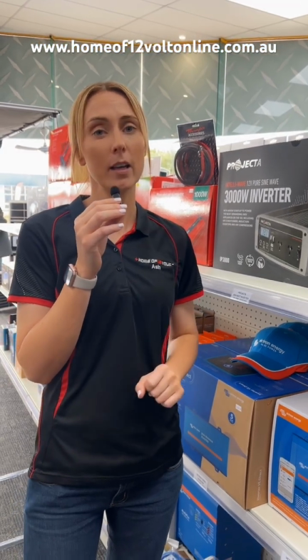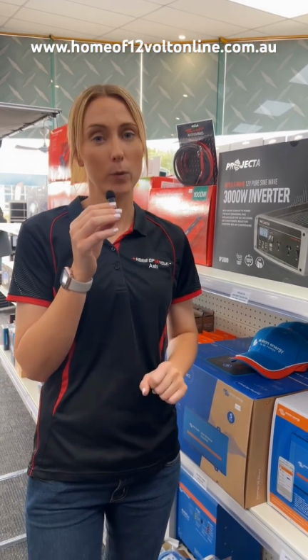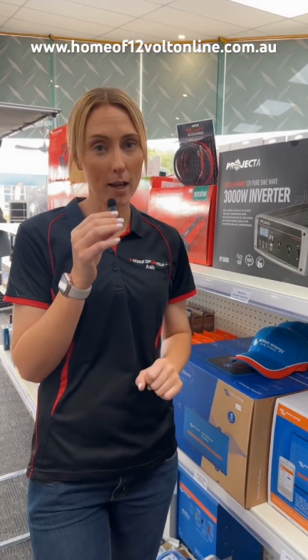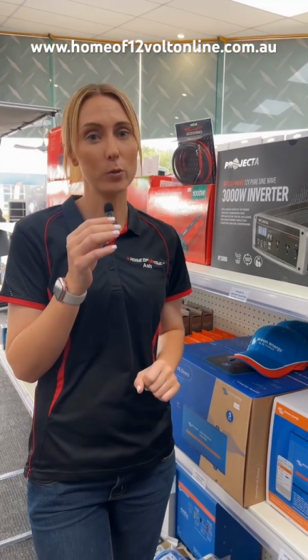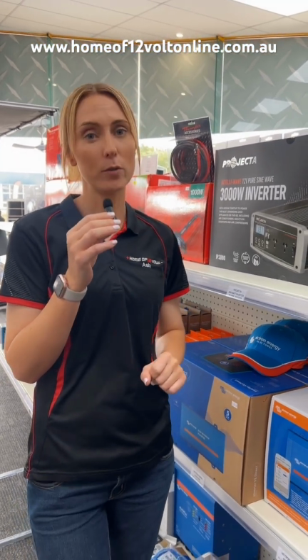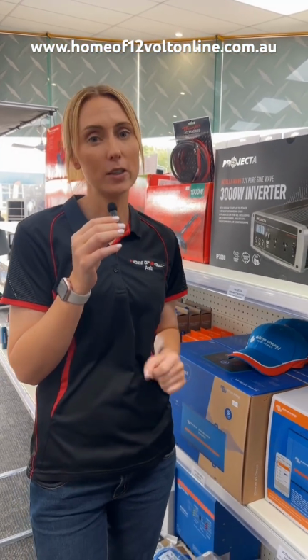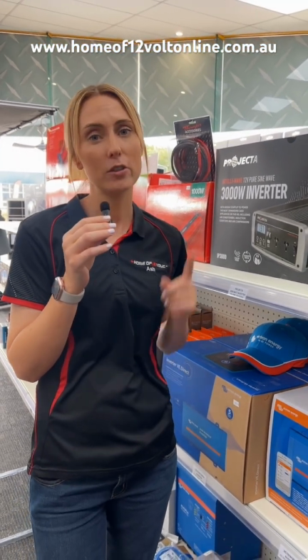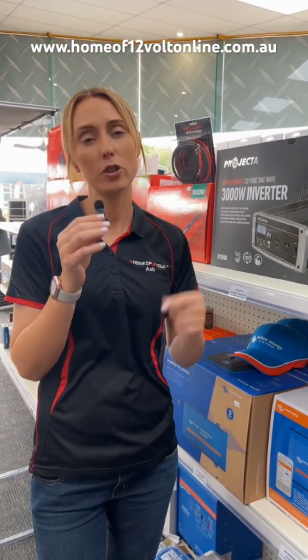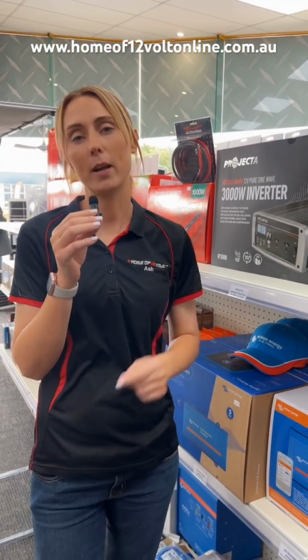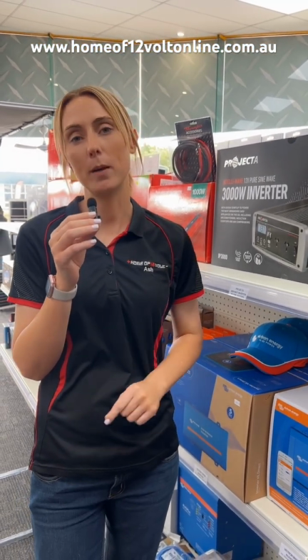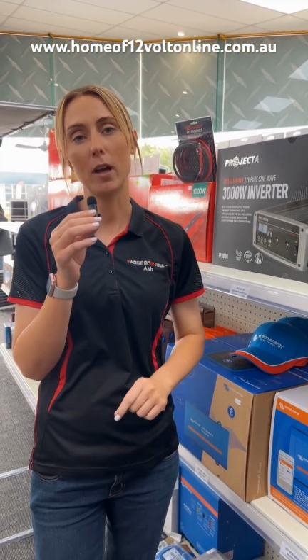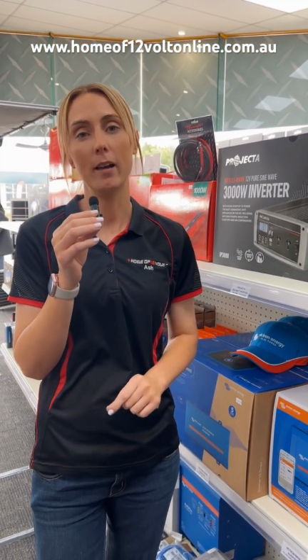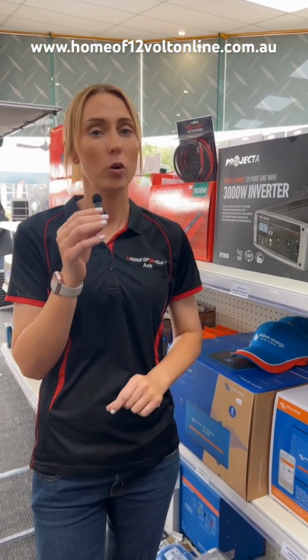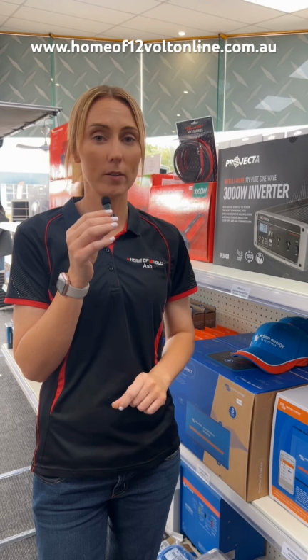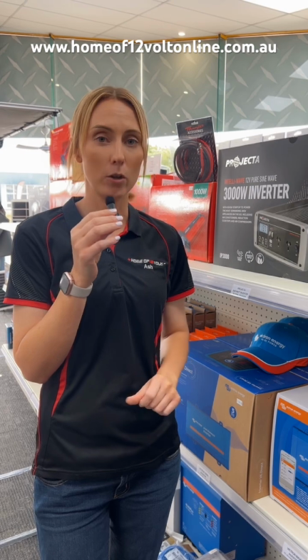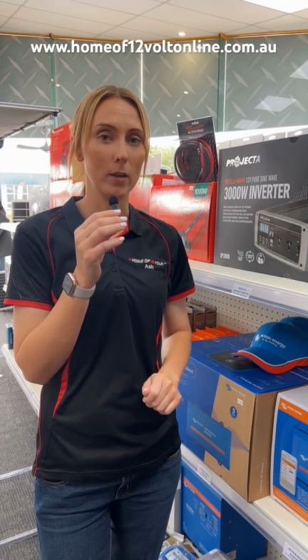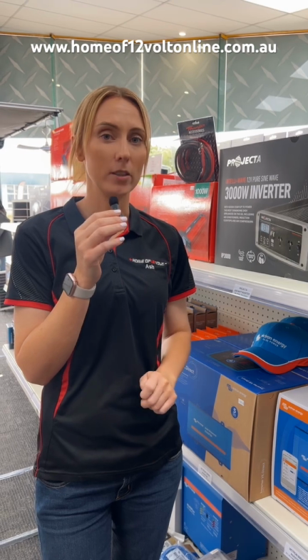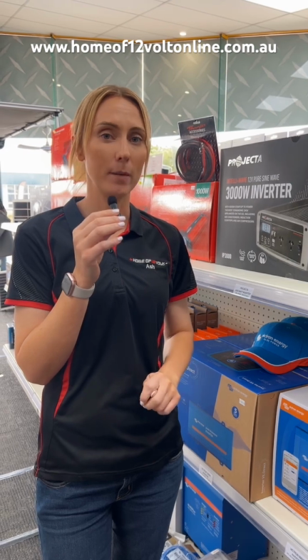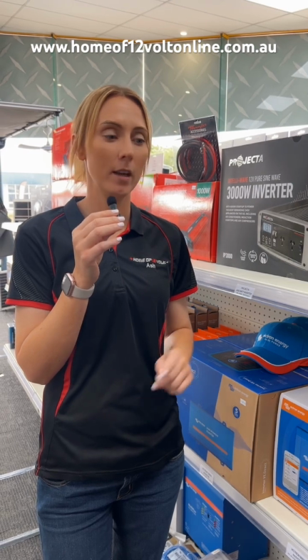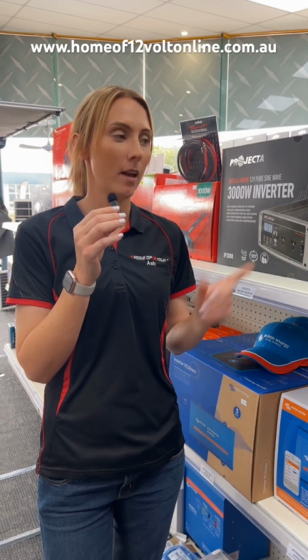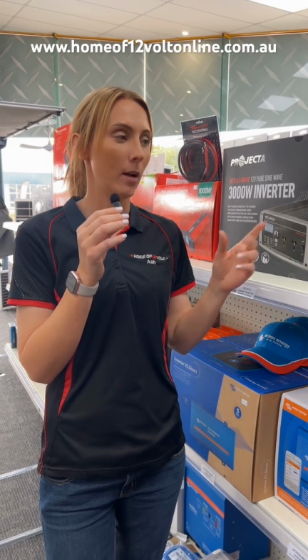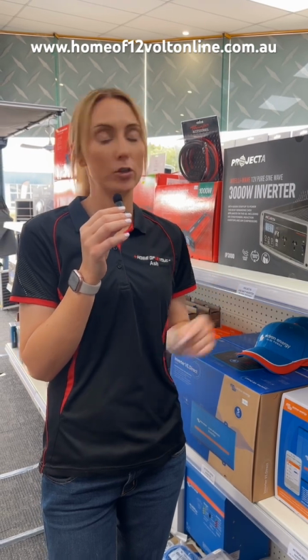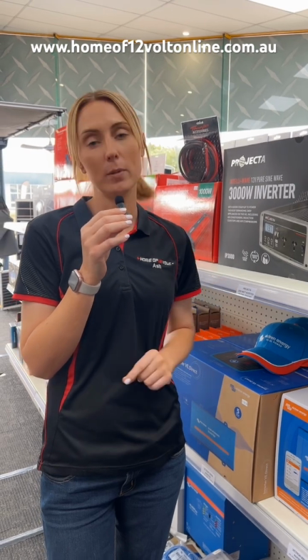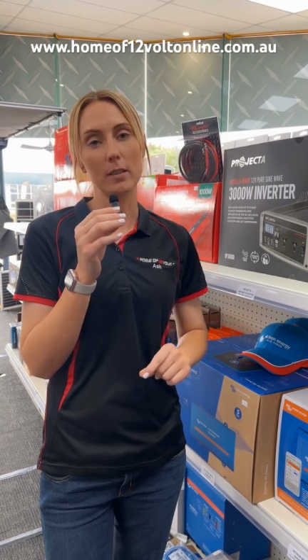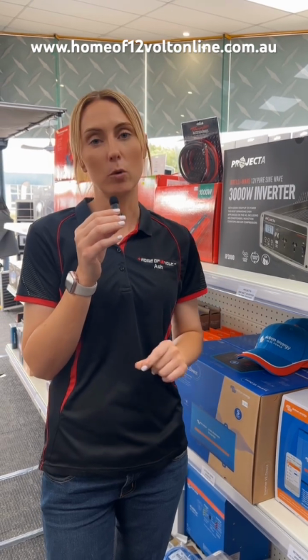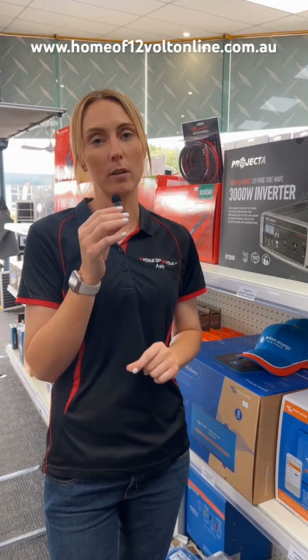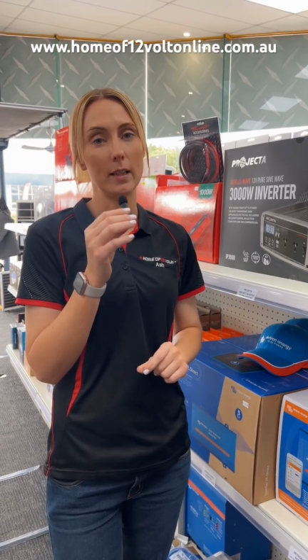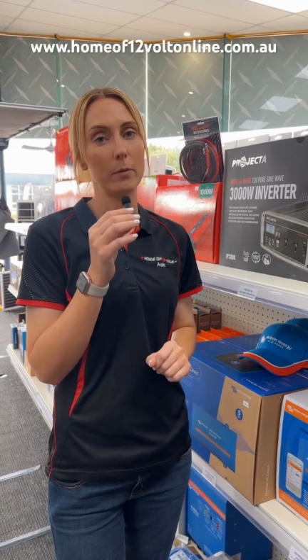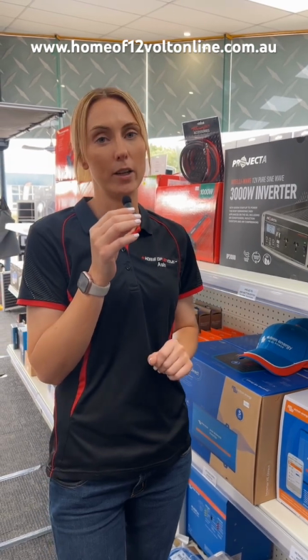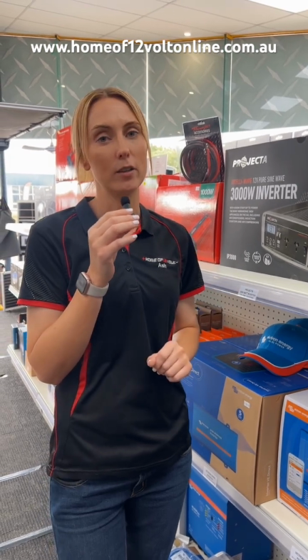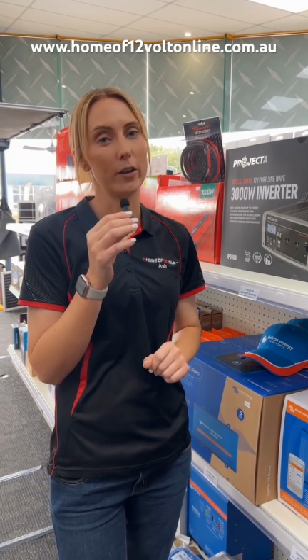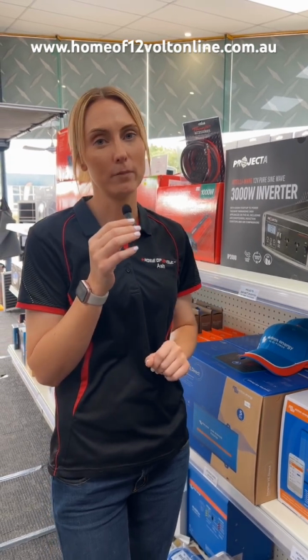If you would like some more information, jump on our website or give us a call anytime. We'll jump into some more in-depth videos later on.